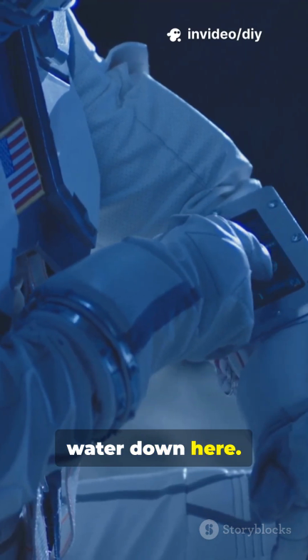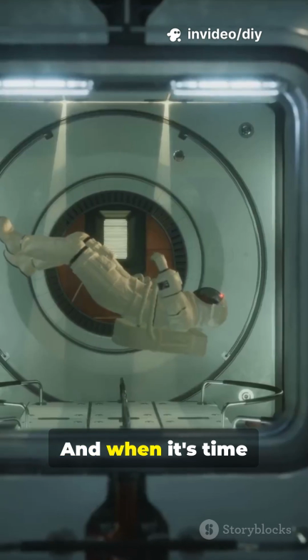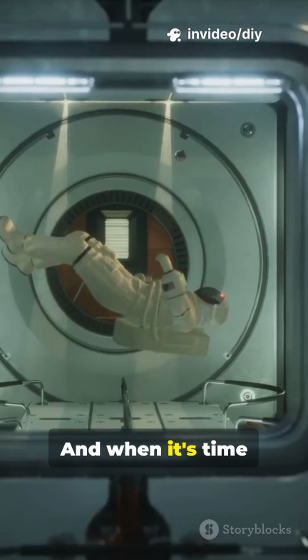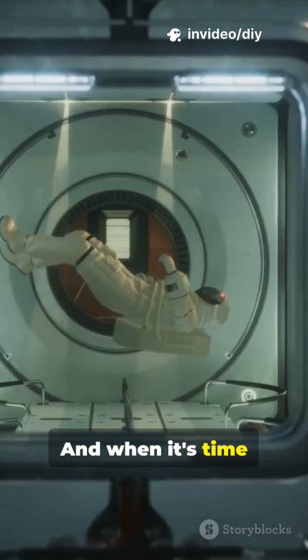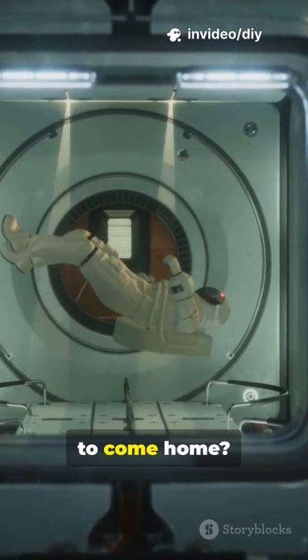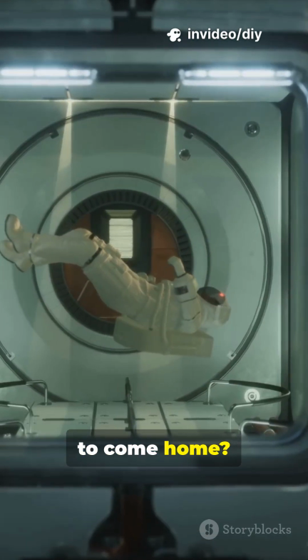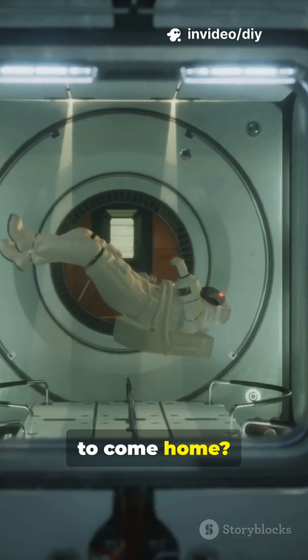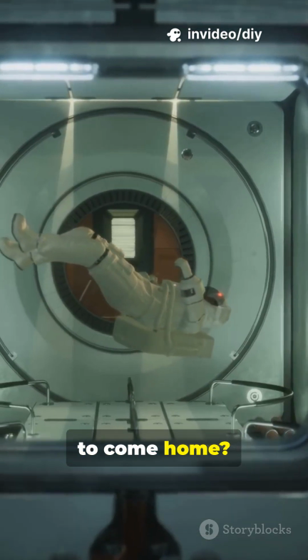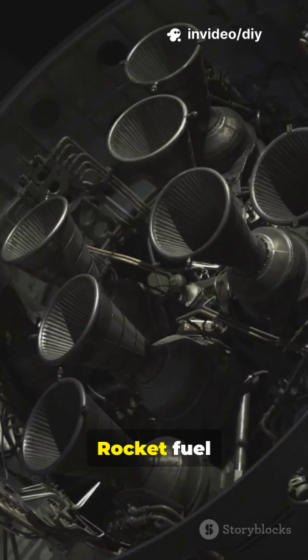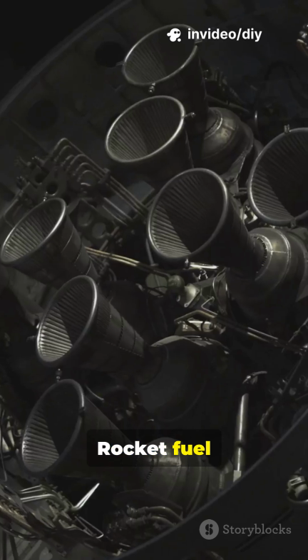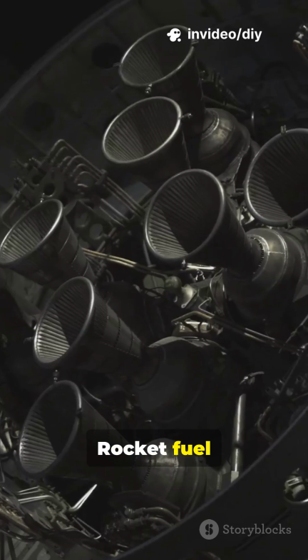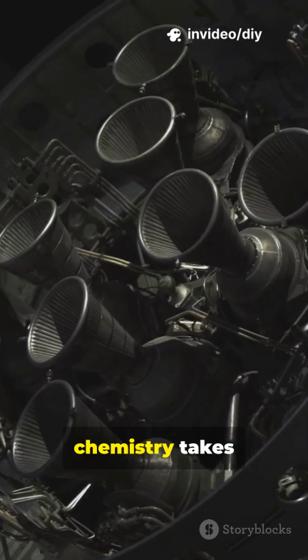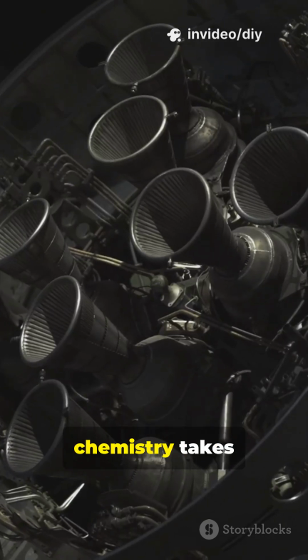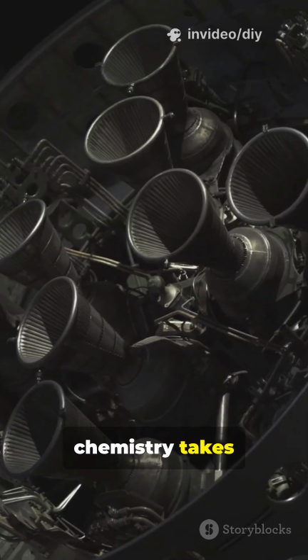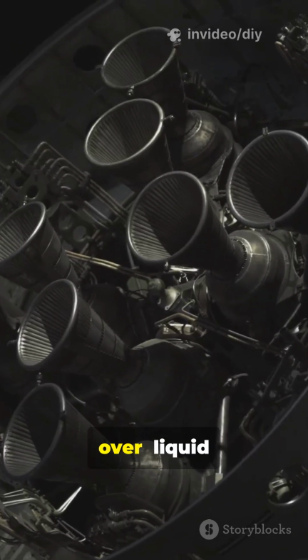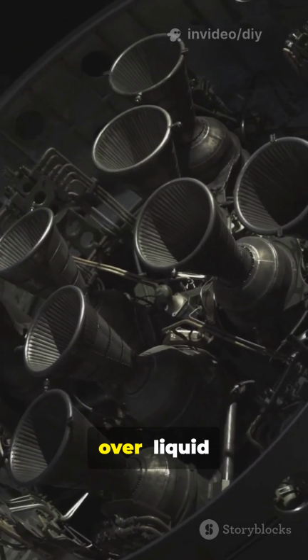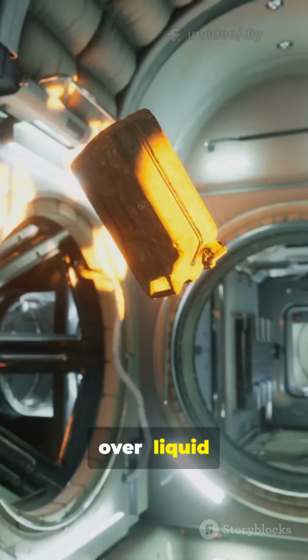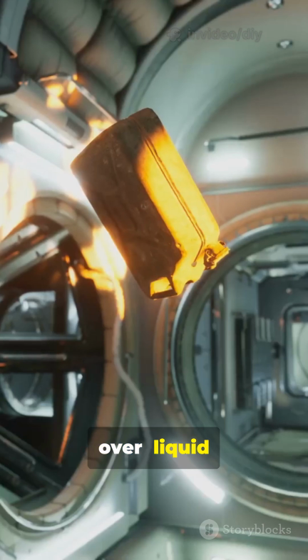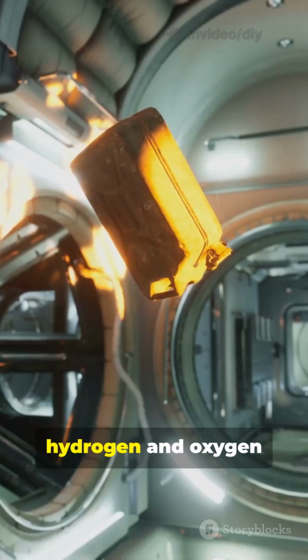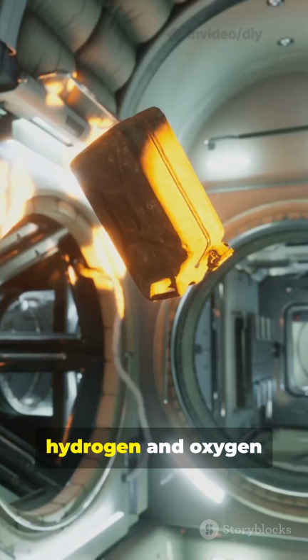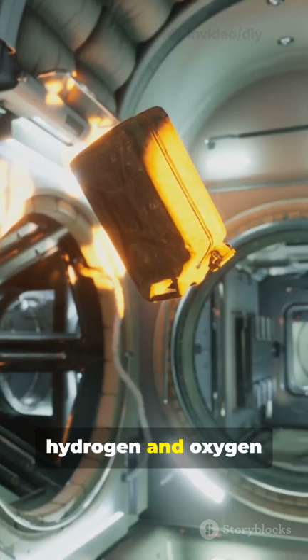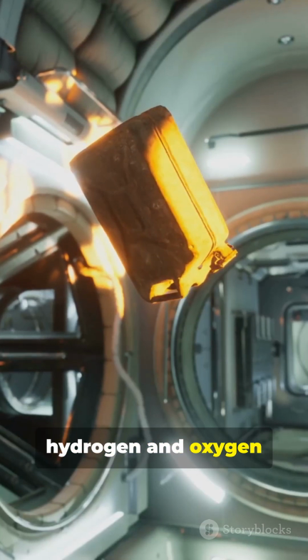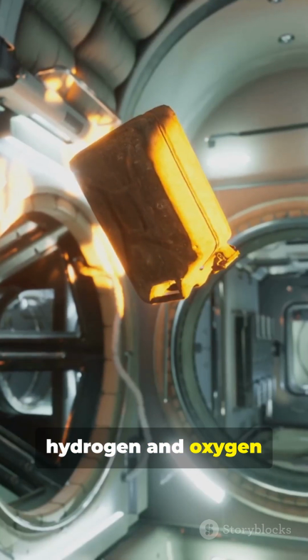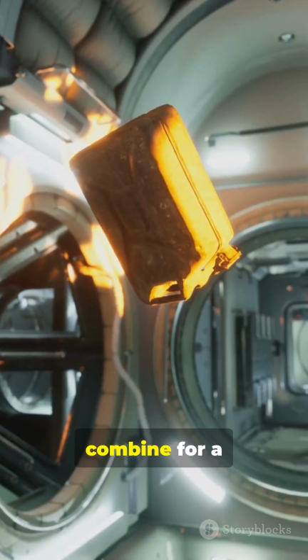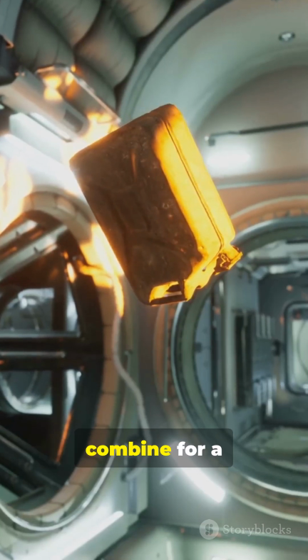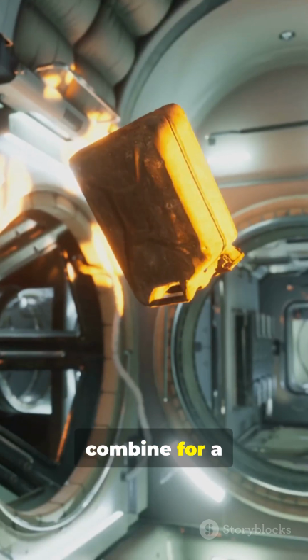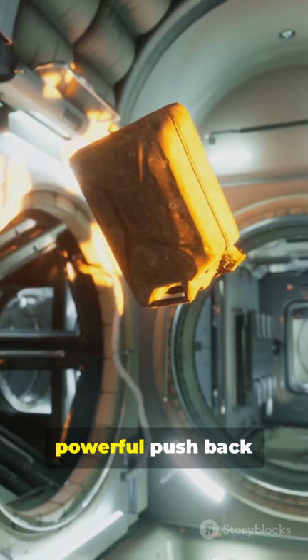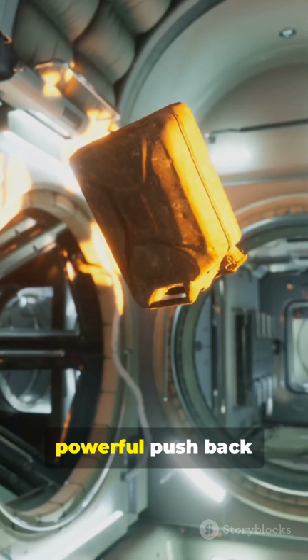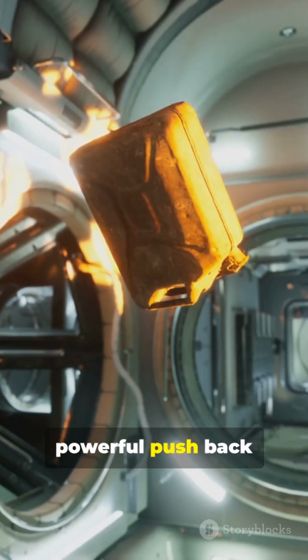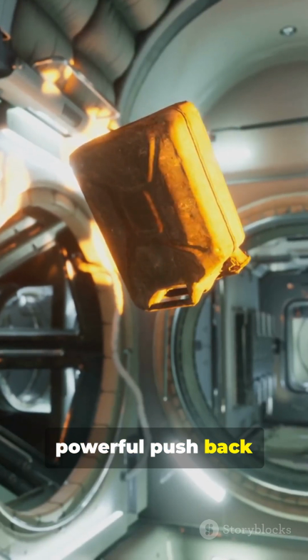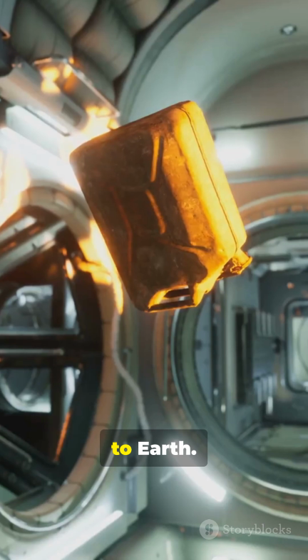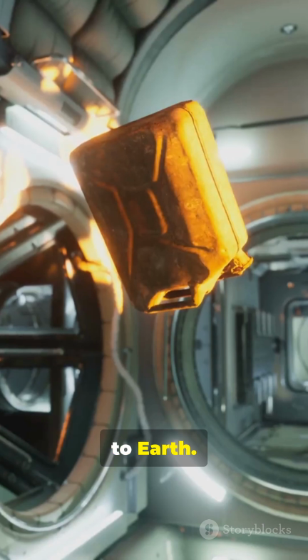And when it's time to come home, rocket fuel chemistry takes over — liquid hydrogen and oxygen combine for a powerful pushback to Earth.